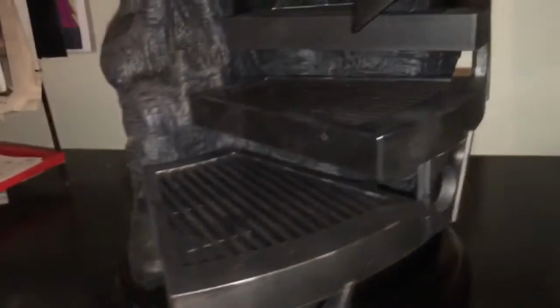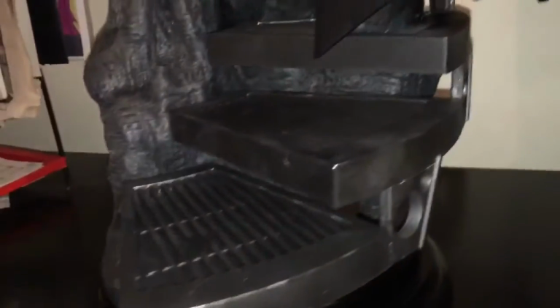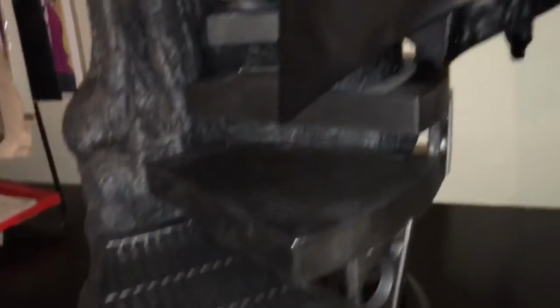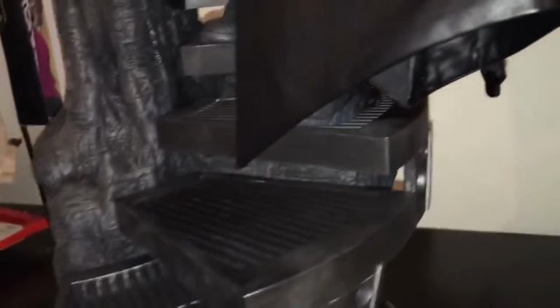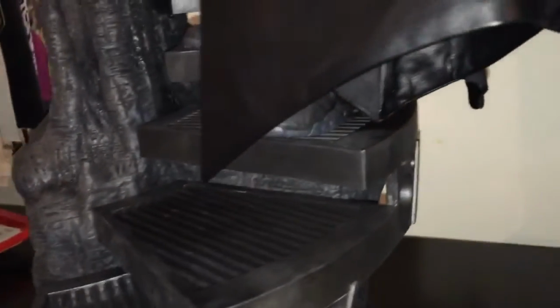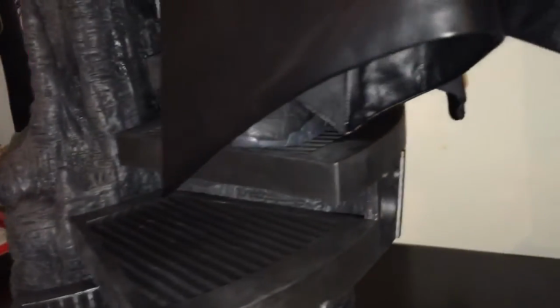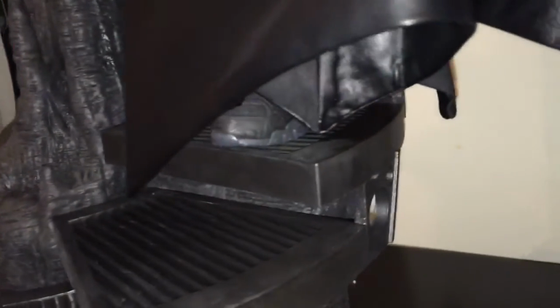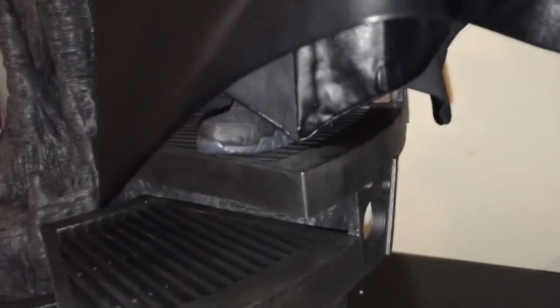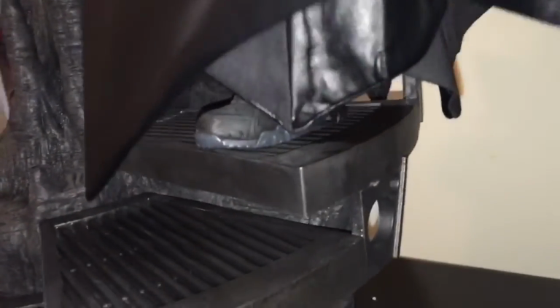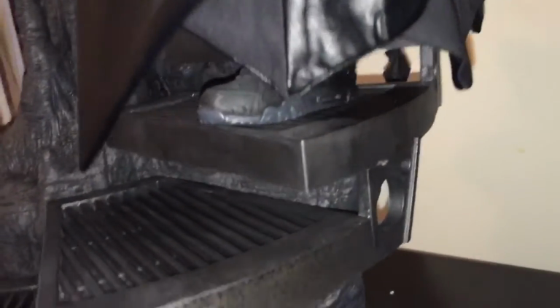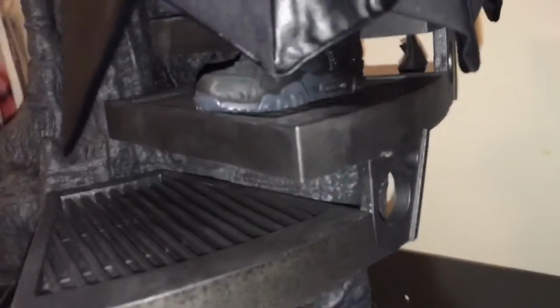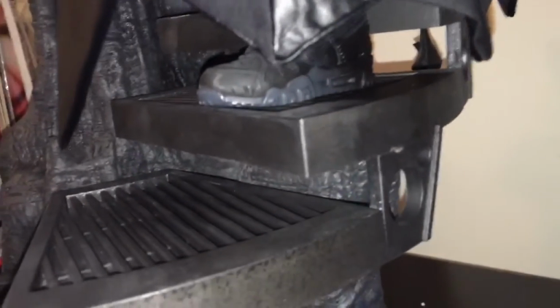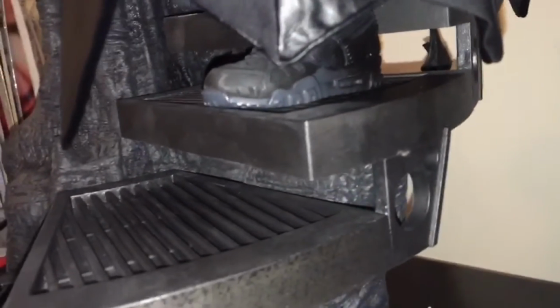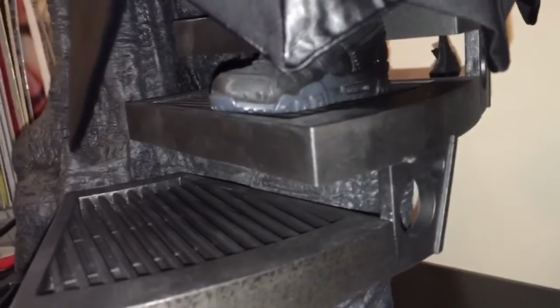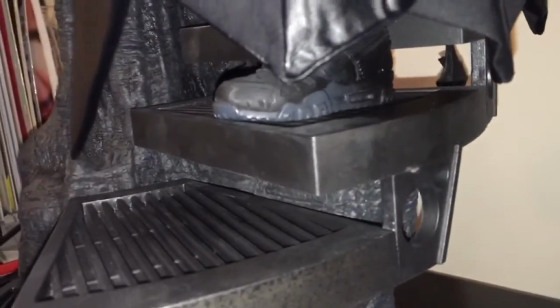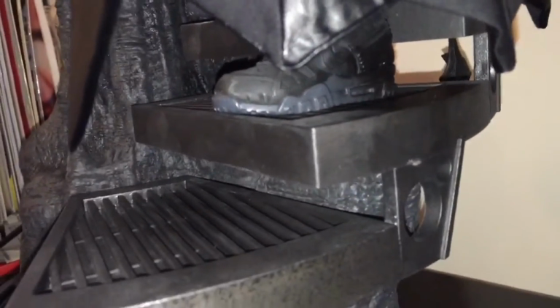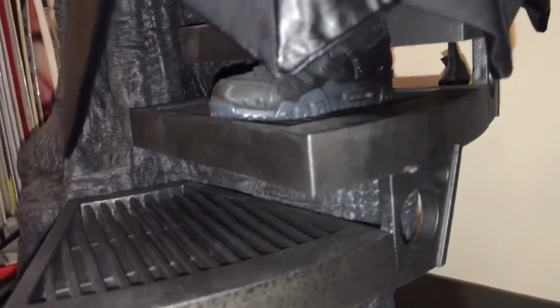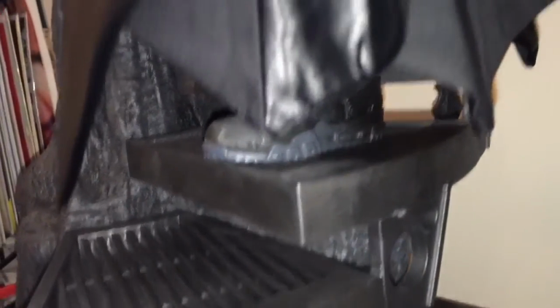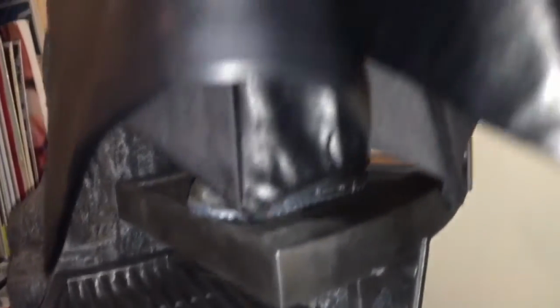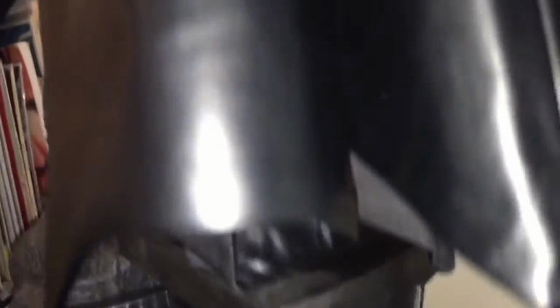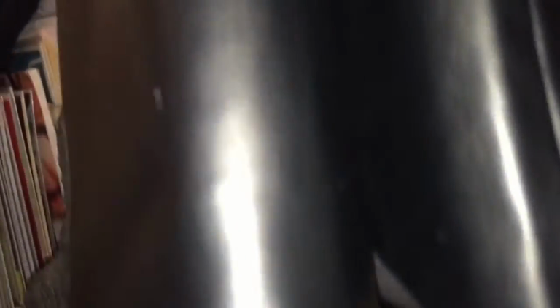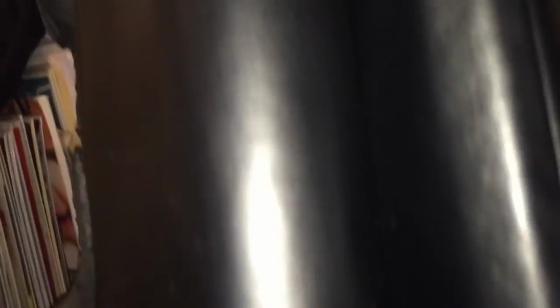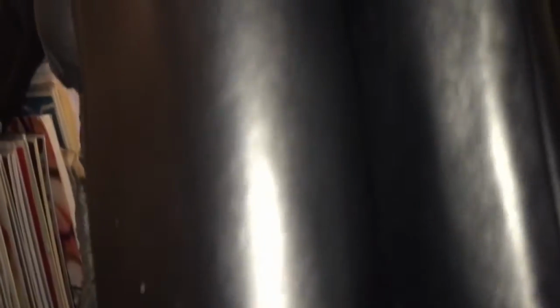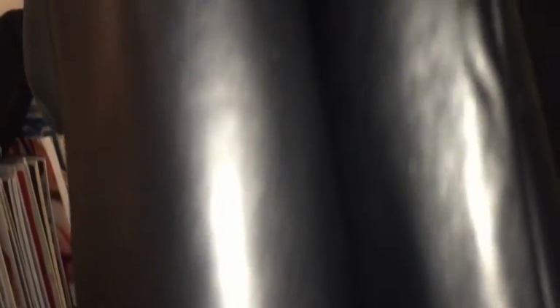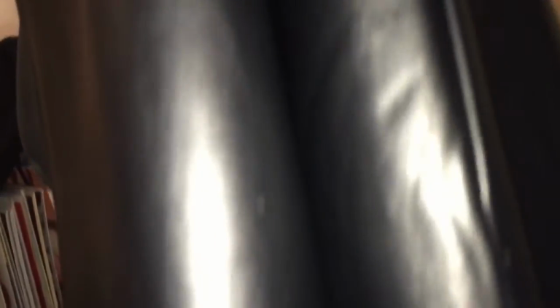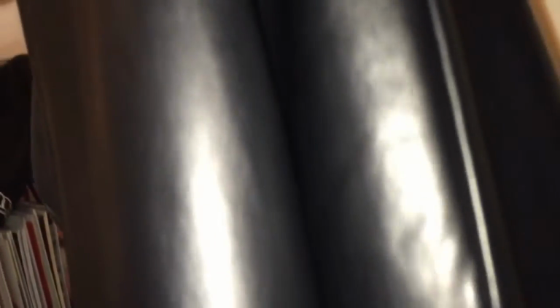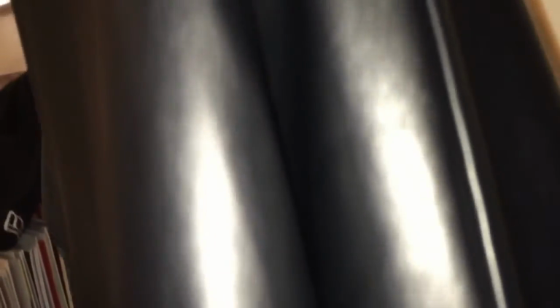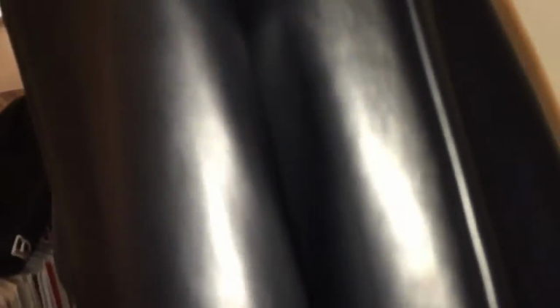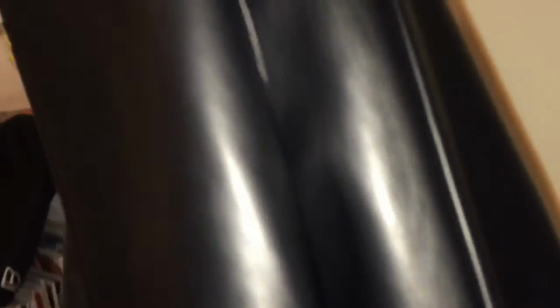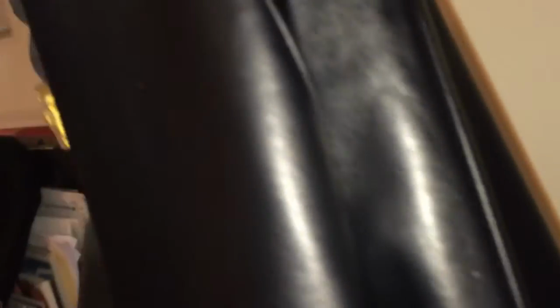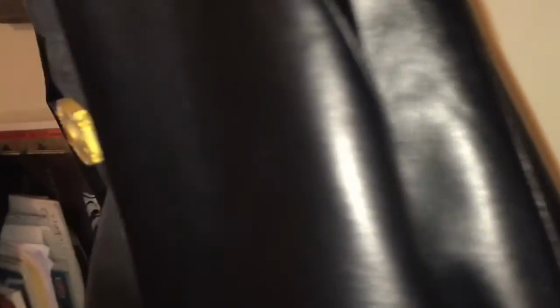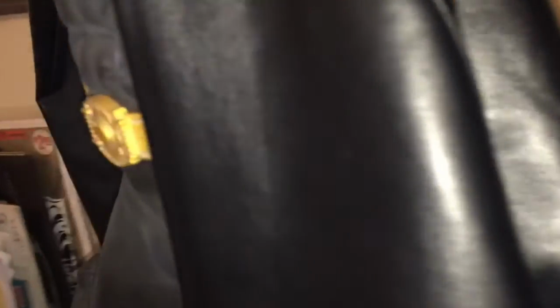Here we have the base, the body, the cape, the magnetic bats, and the head — all together.